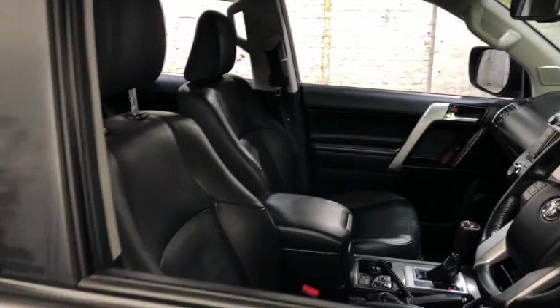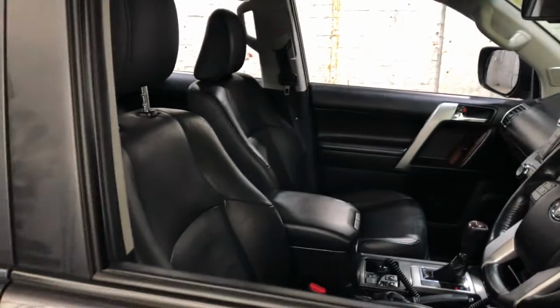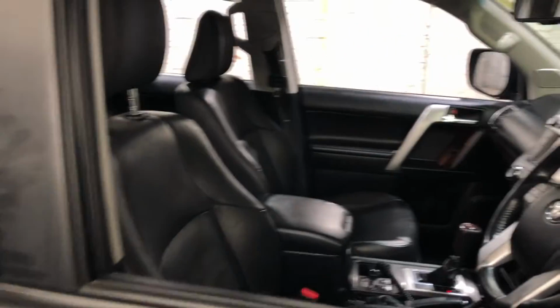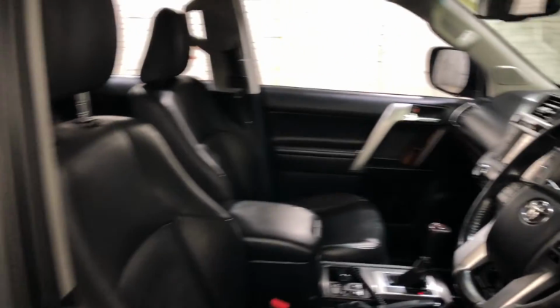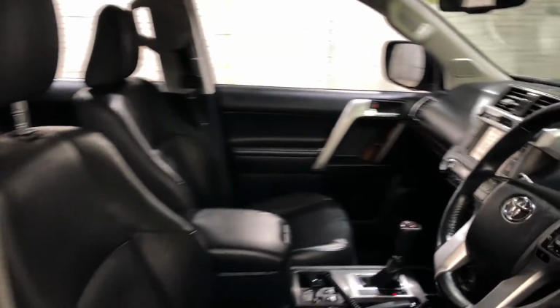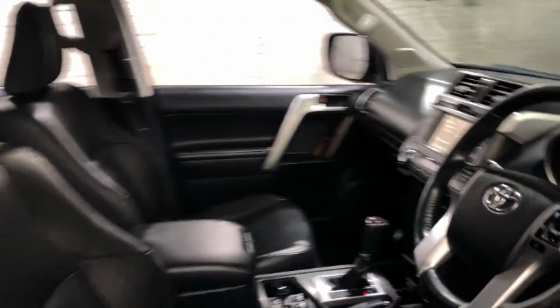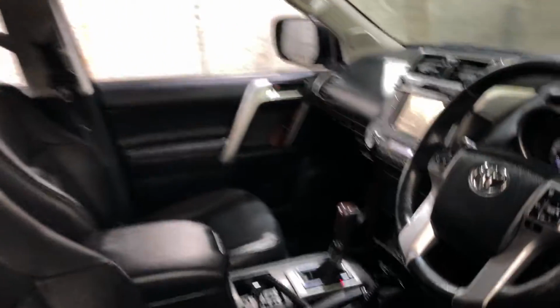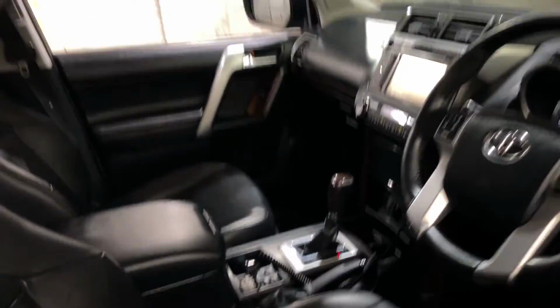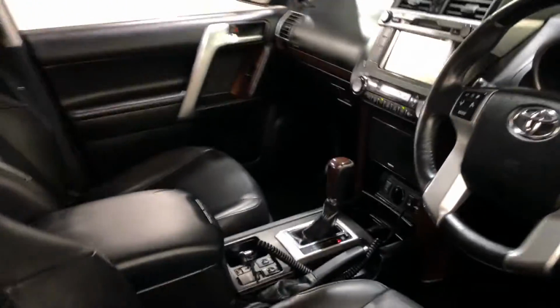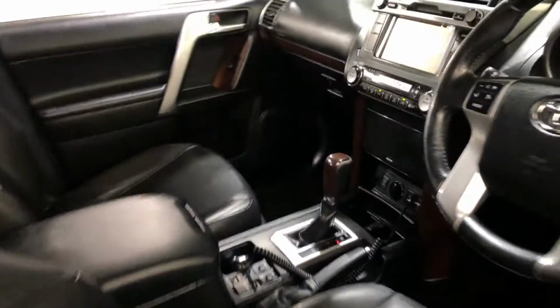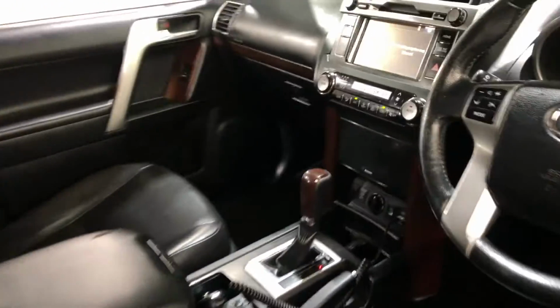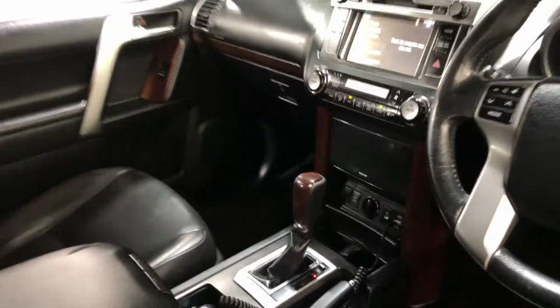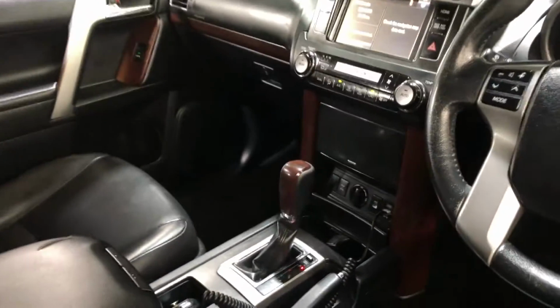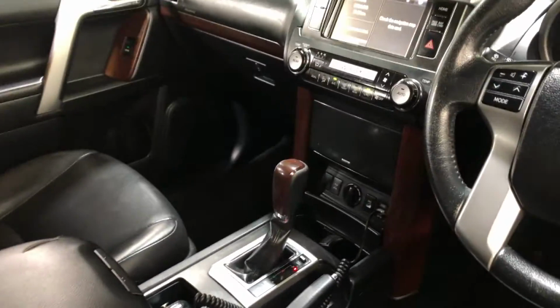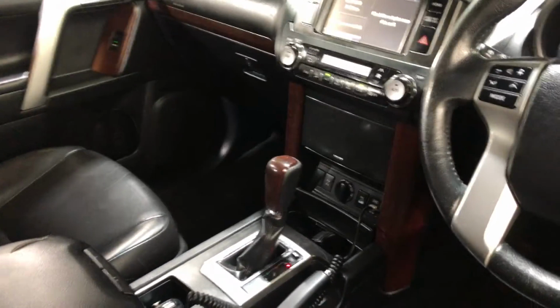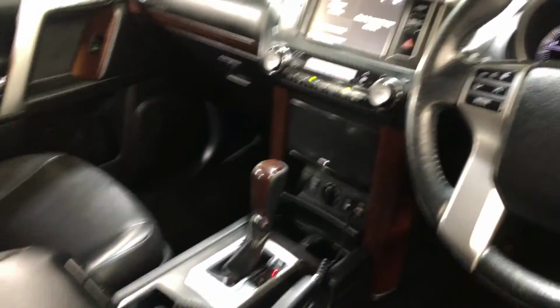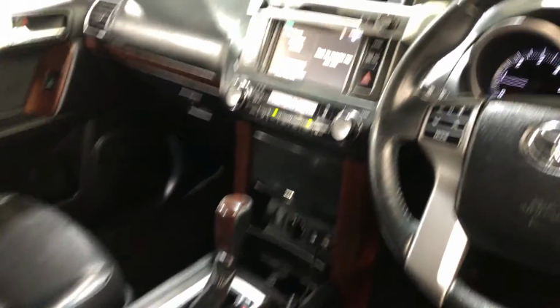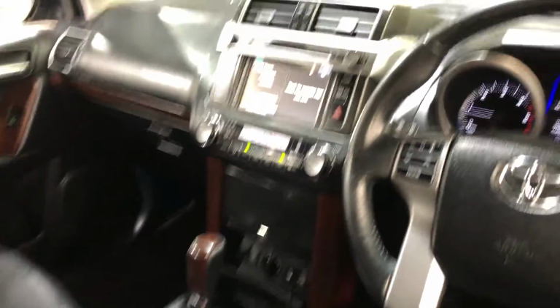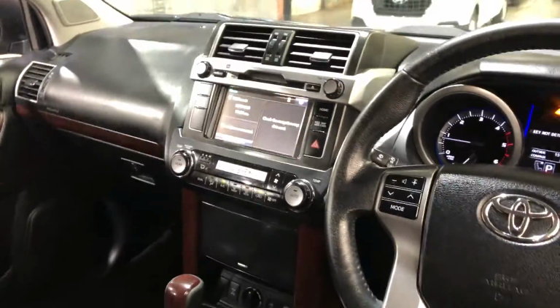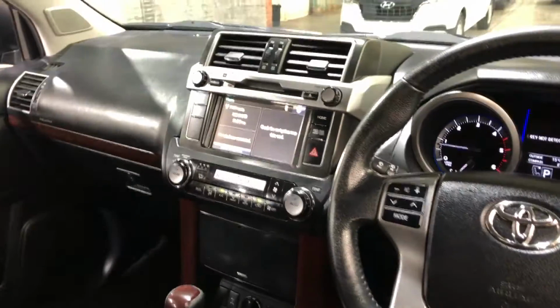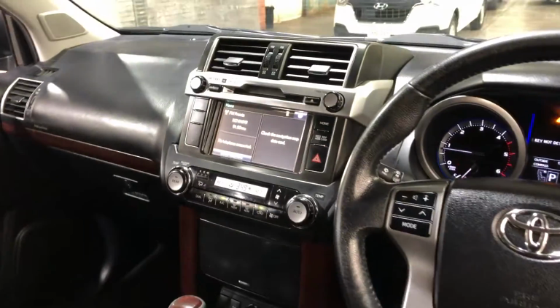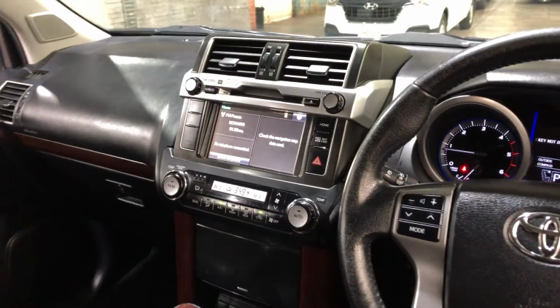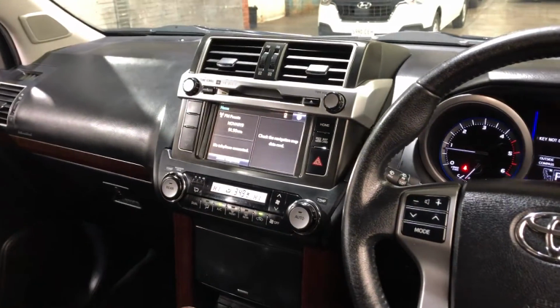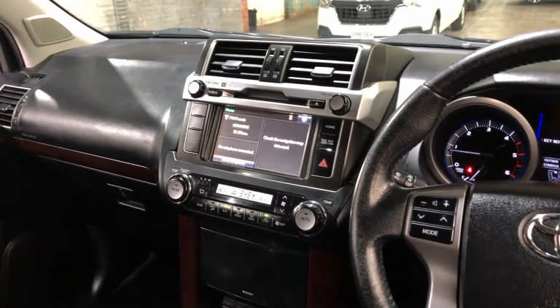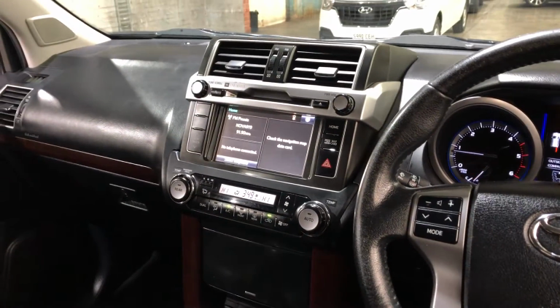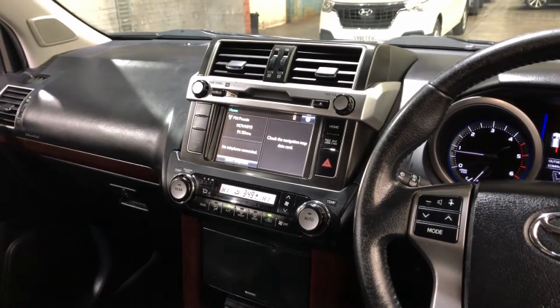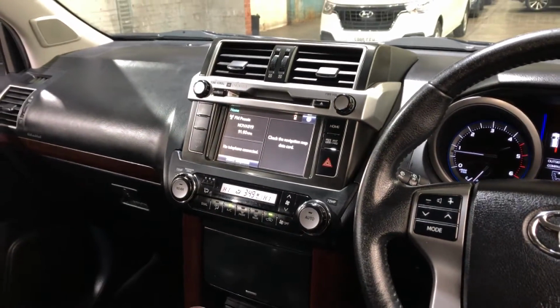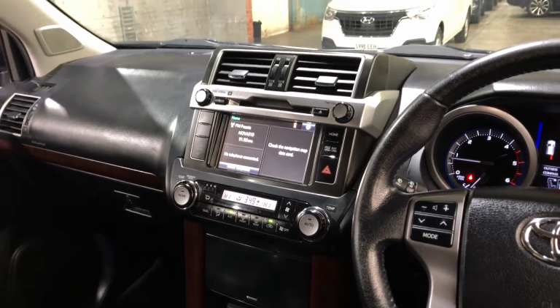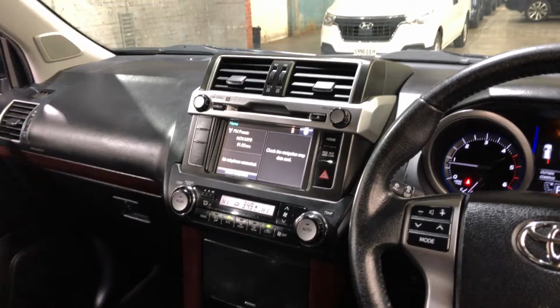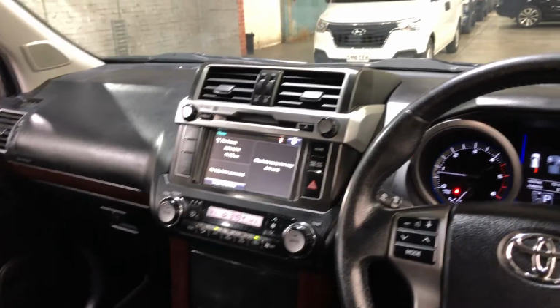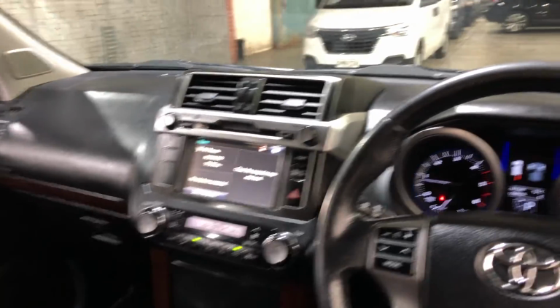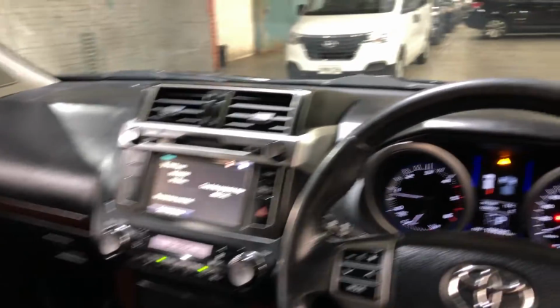It is an automatic transmission. You've got the original head unit with Bluetooth connectivity, reverse camera, and sat-nav.